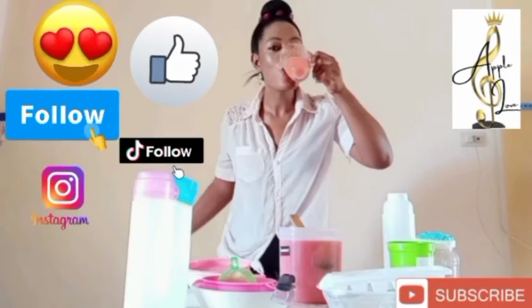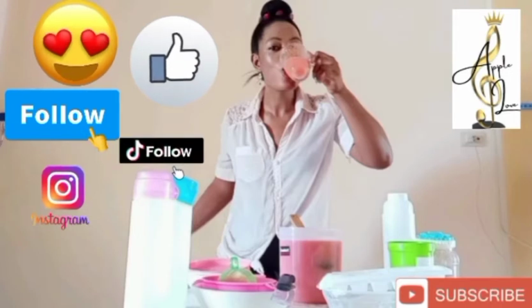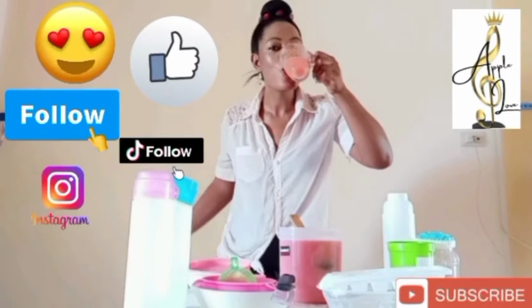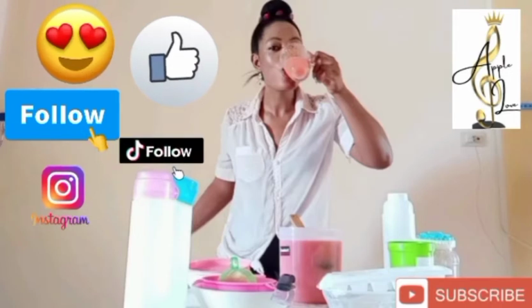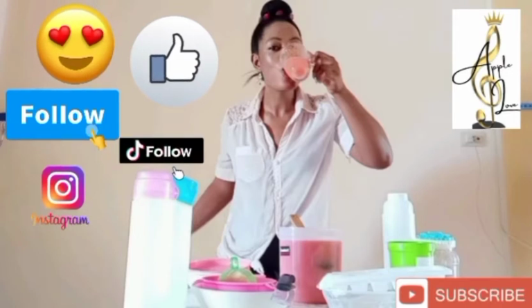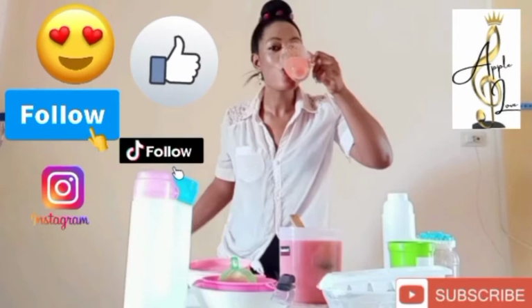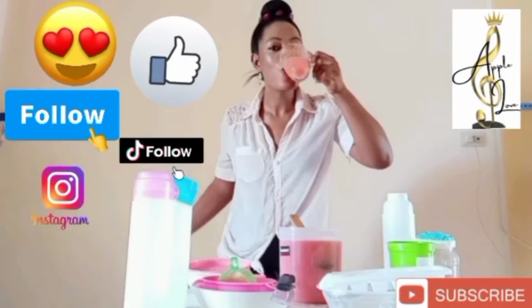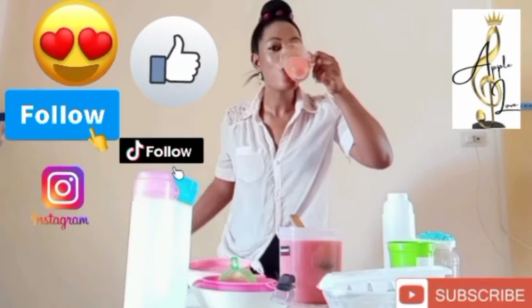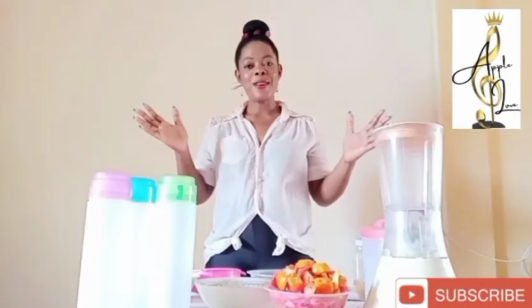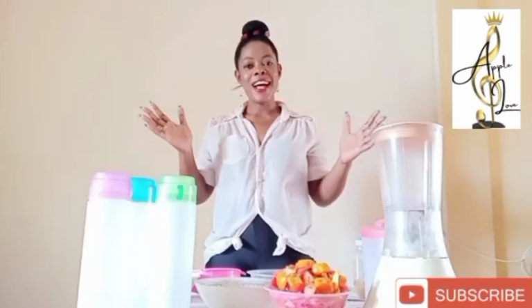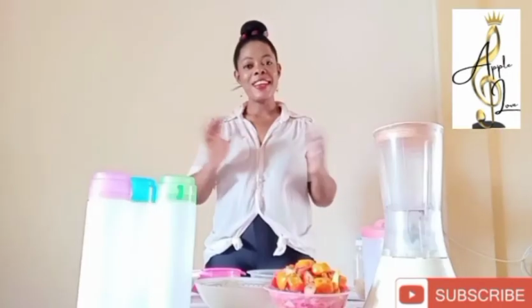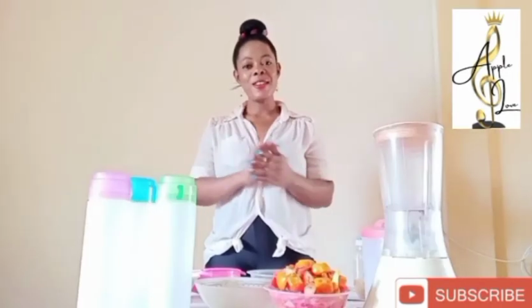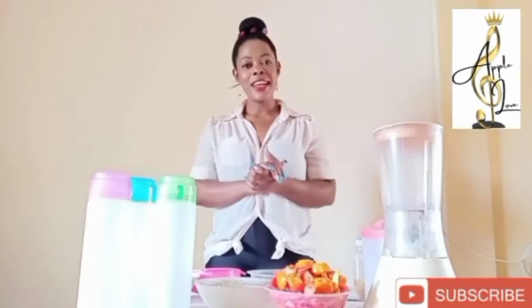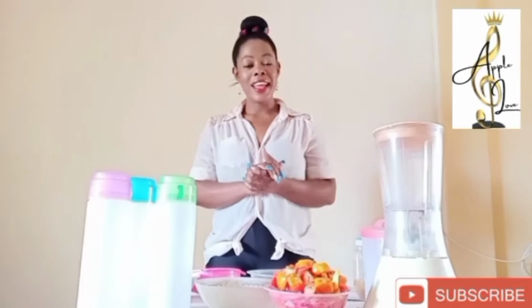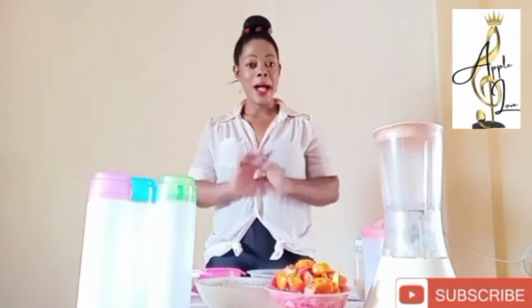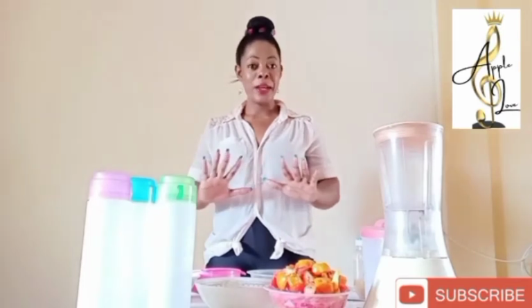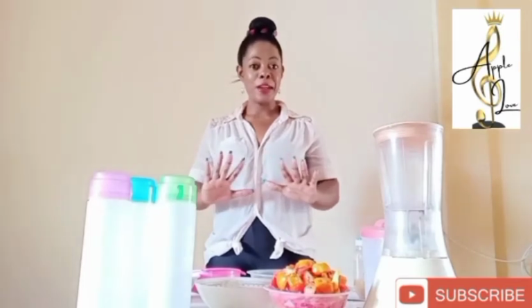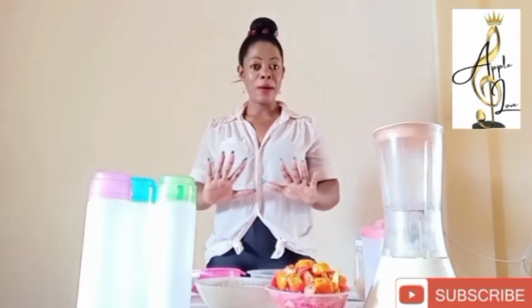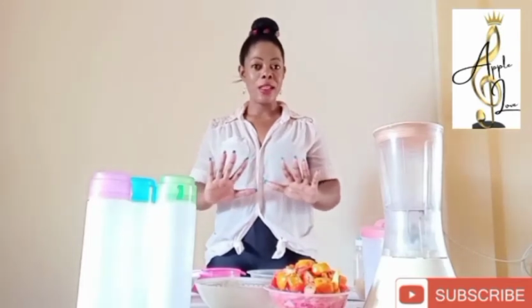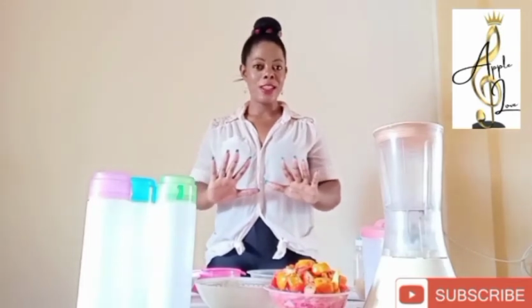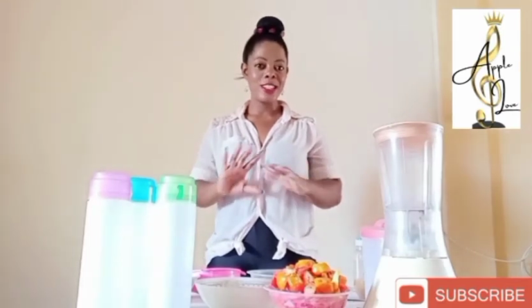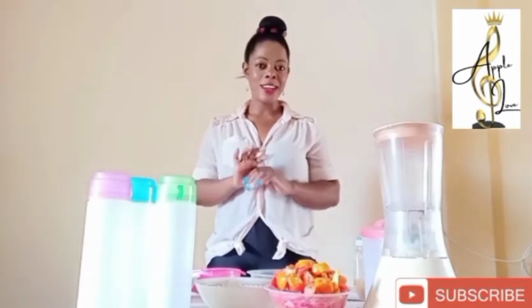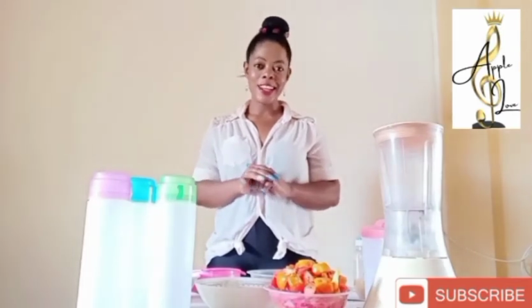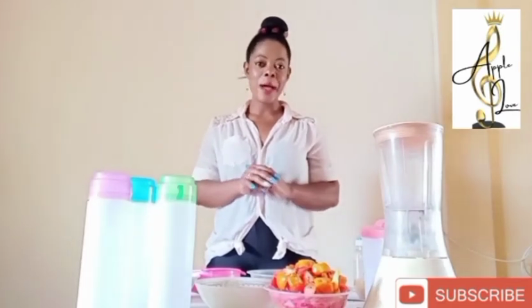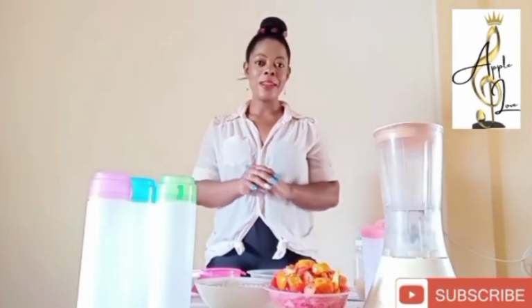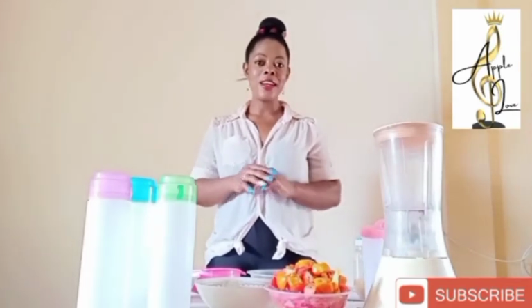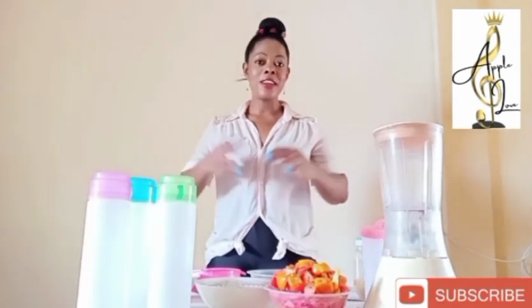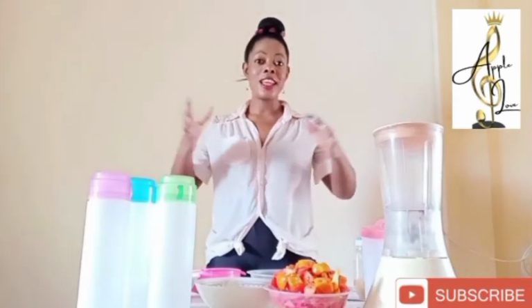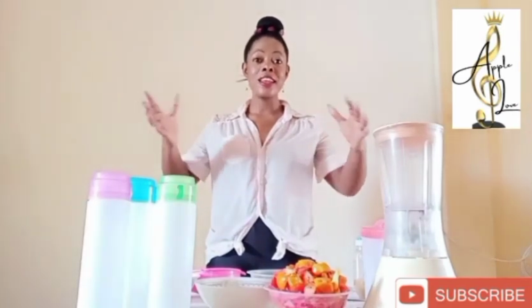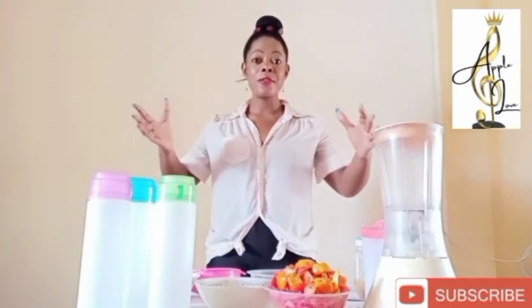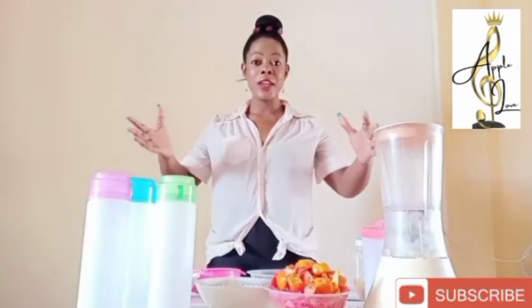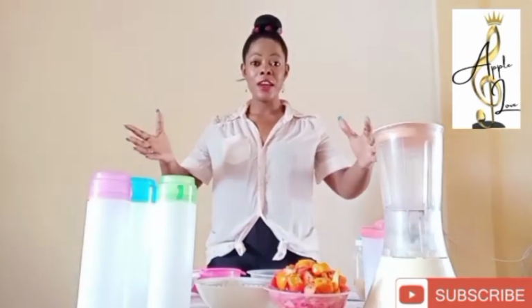Hello, how are you doing? Happy new month. It's your girl Apple Love on another video.